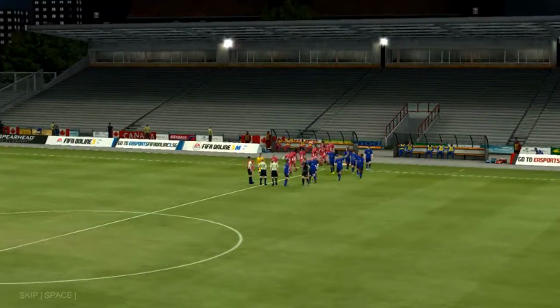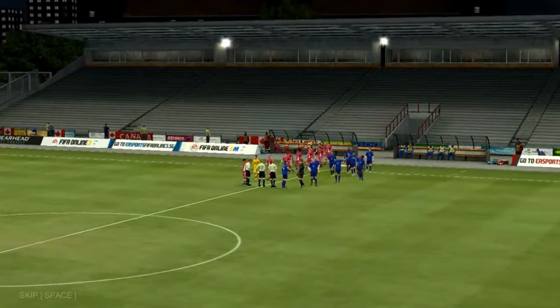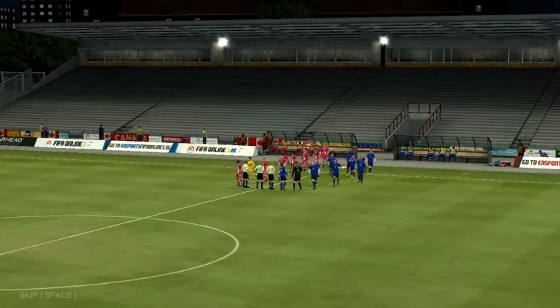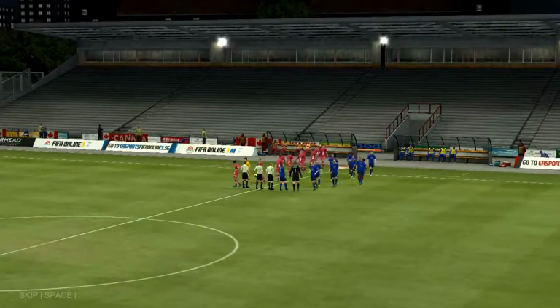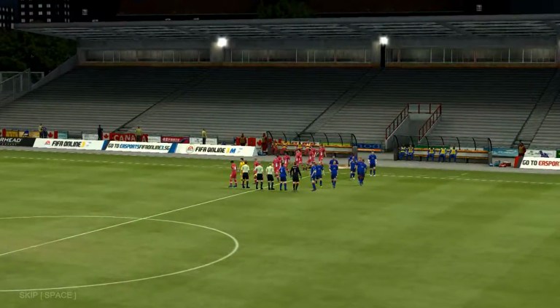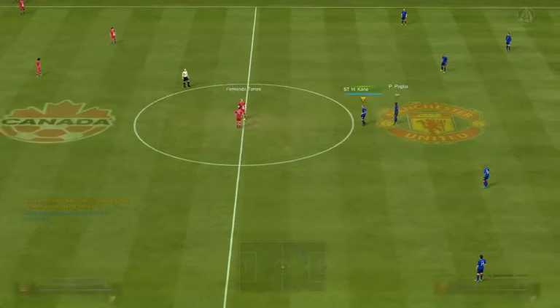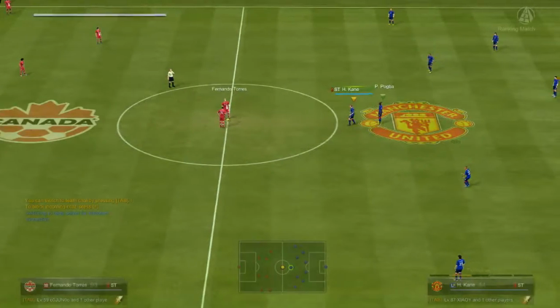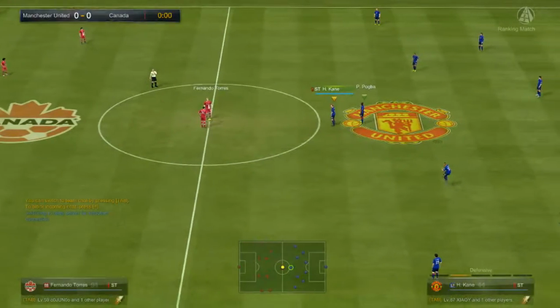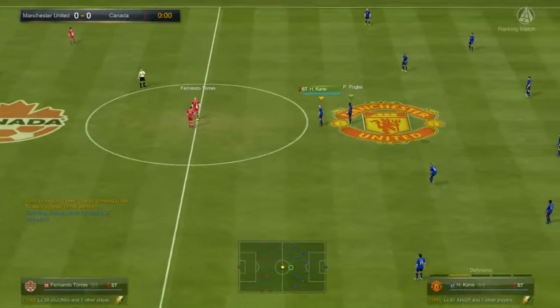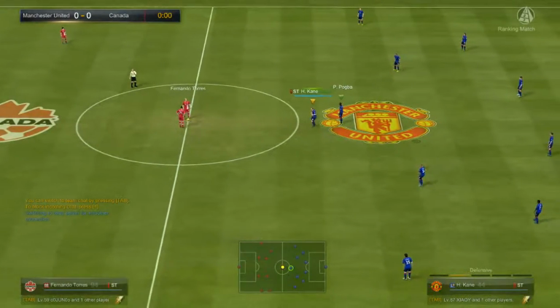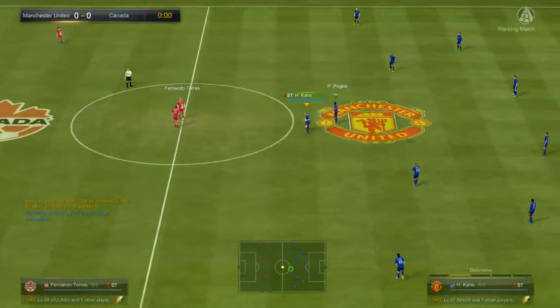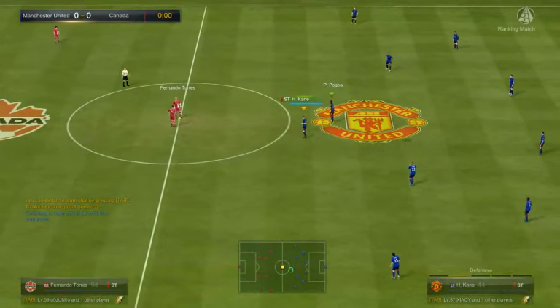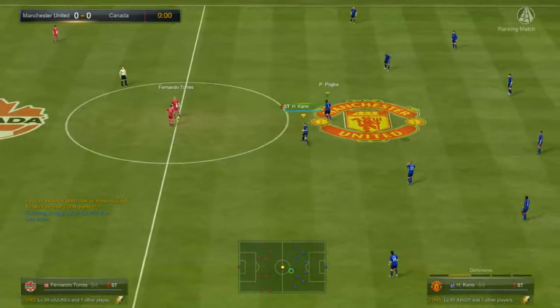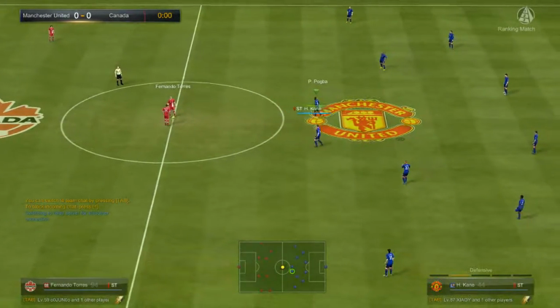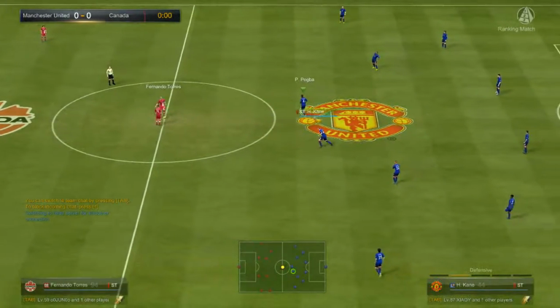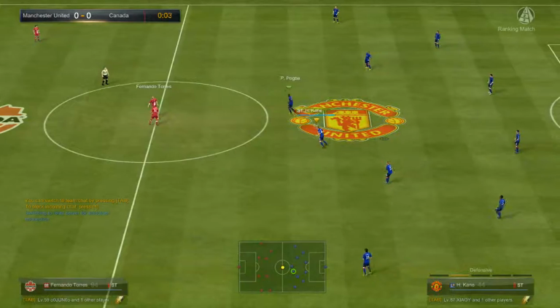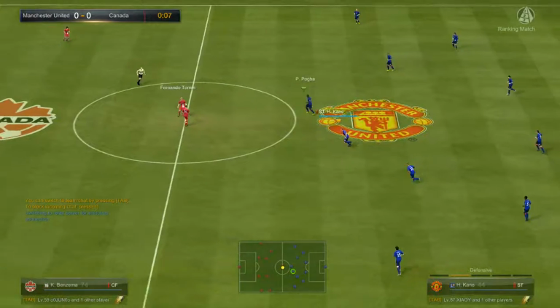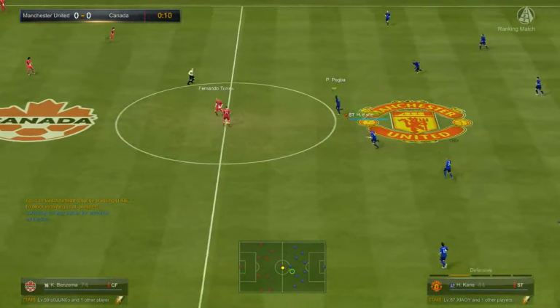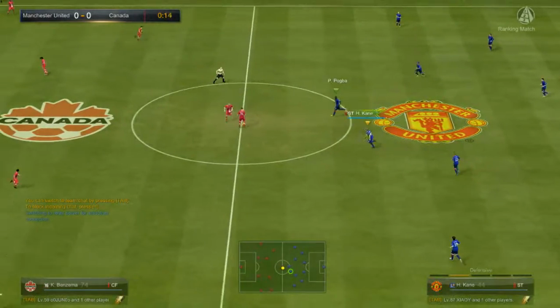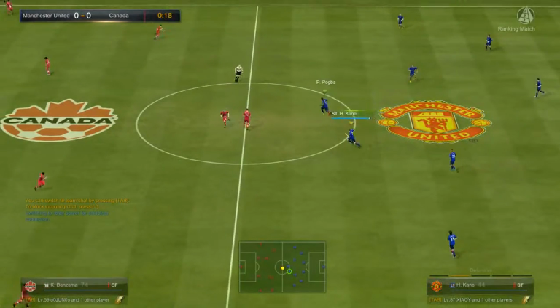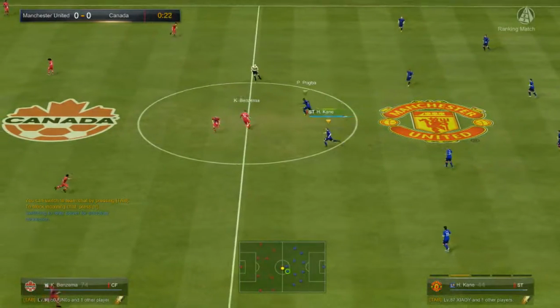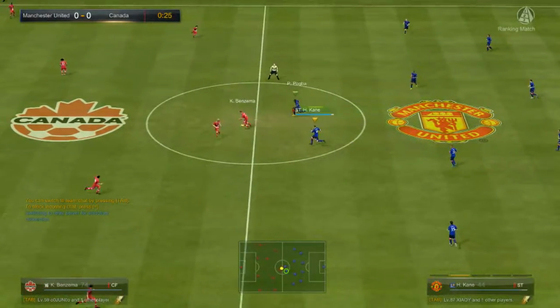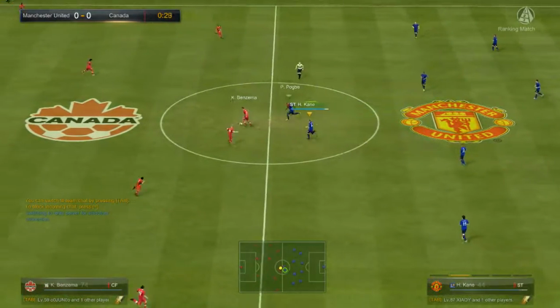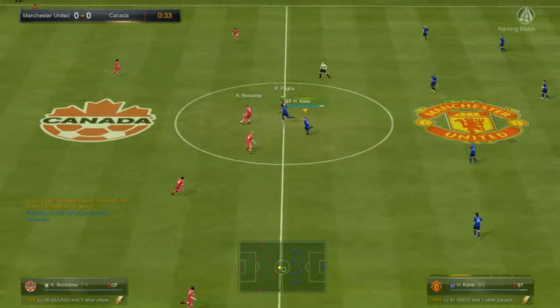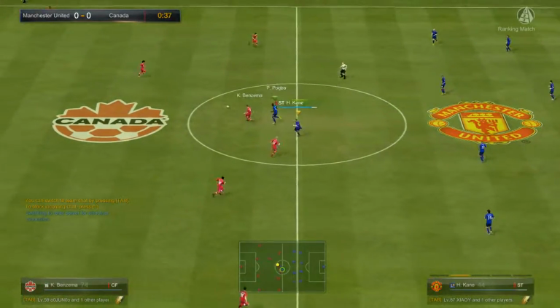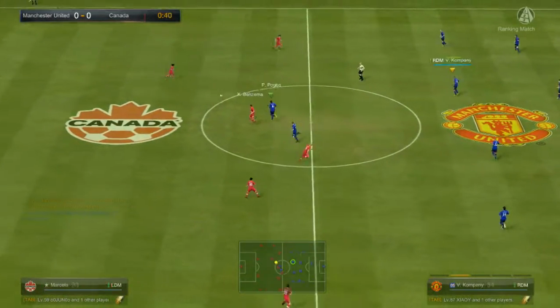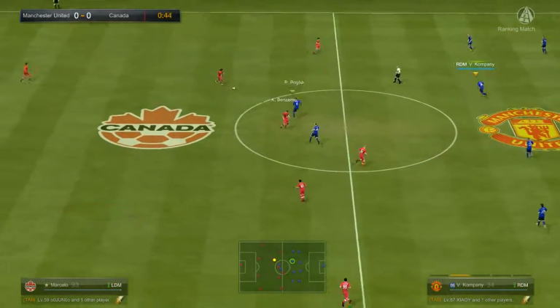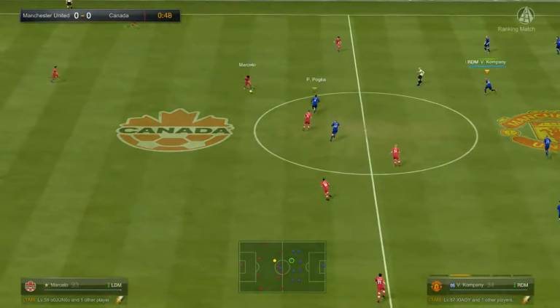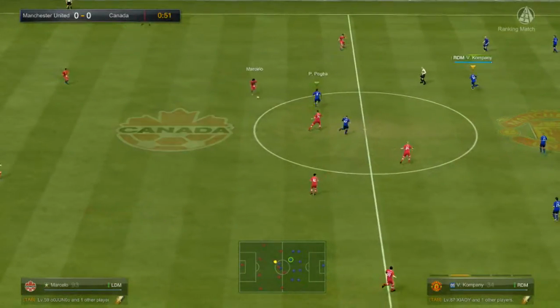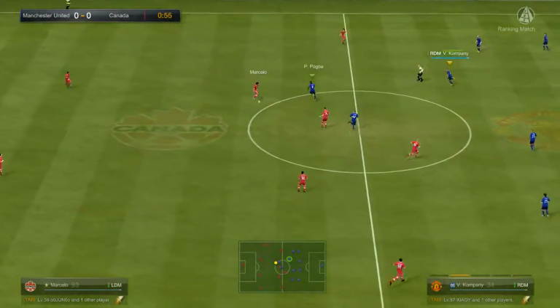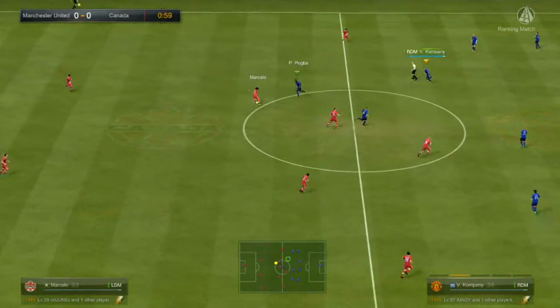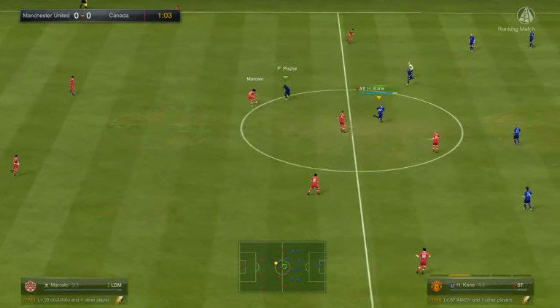Hi there, it's Martin Tyler alongside Andy Gray and Manchester United's match today. Yeah, they're always full at it, Manchester United. It's what I like about them.